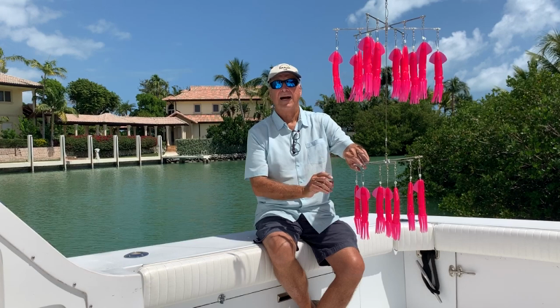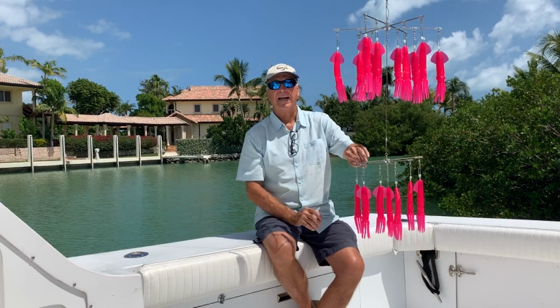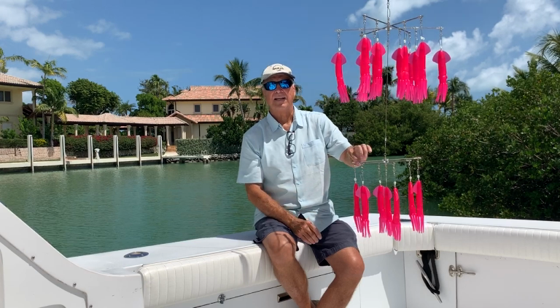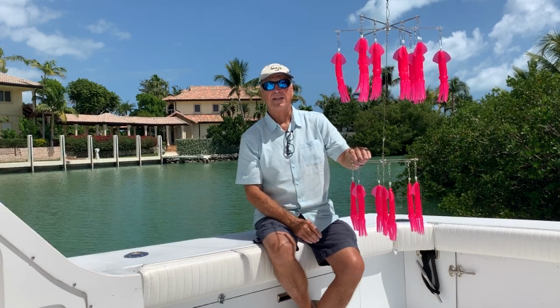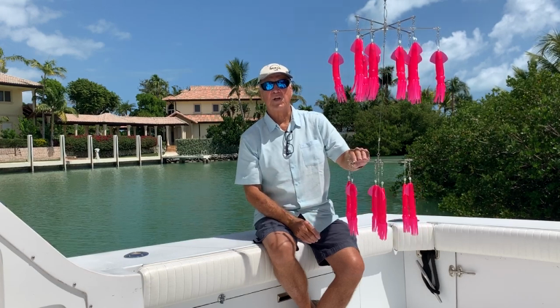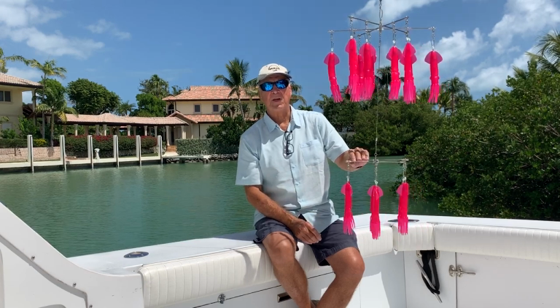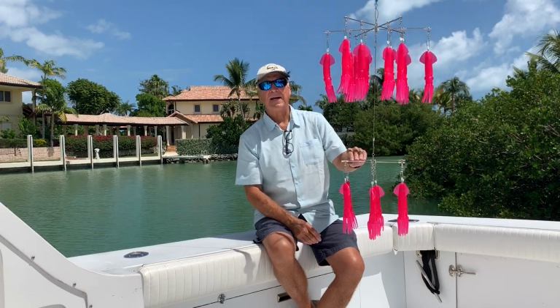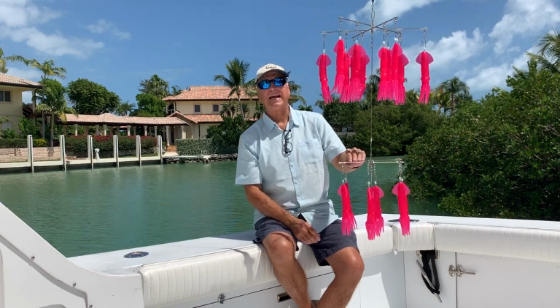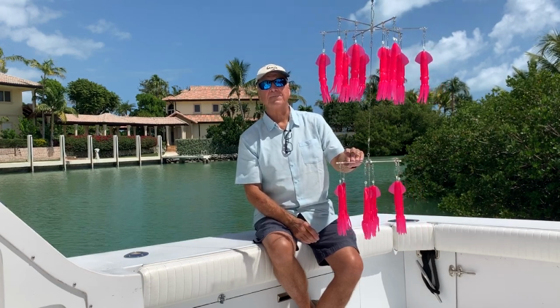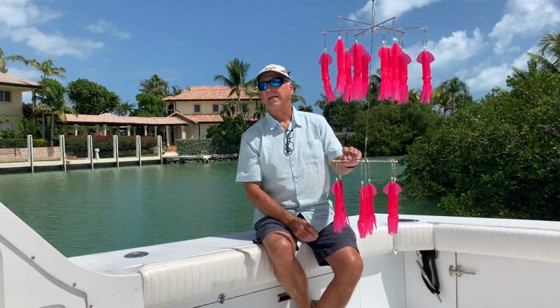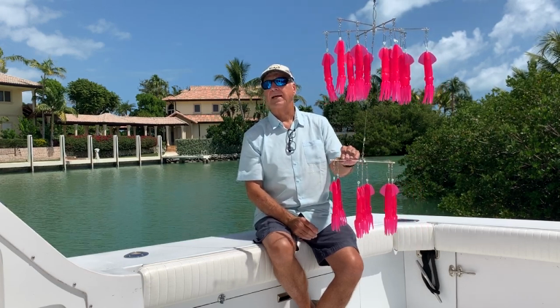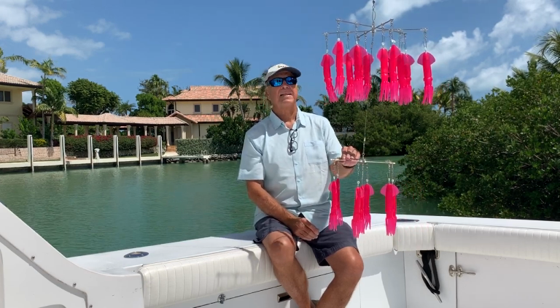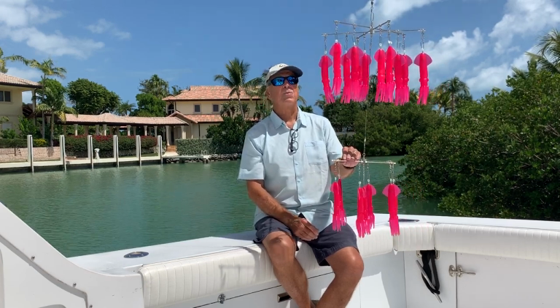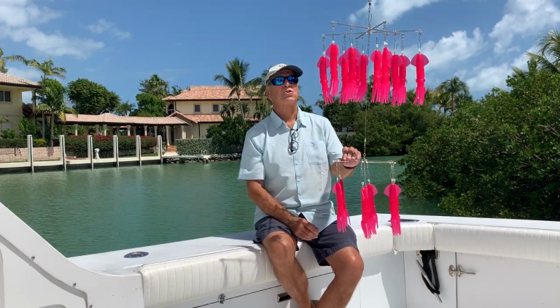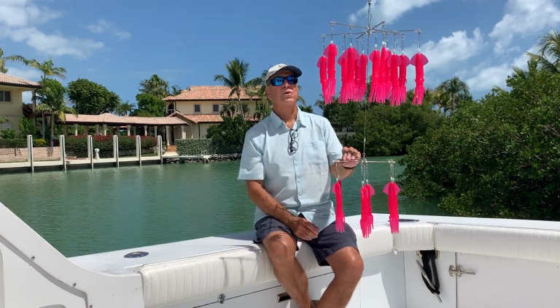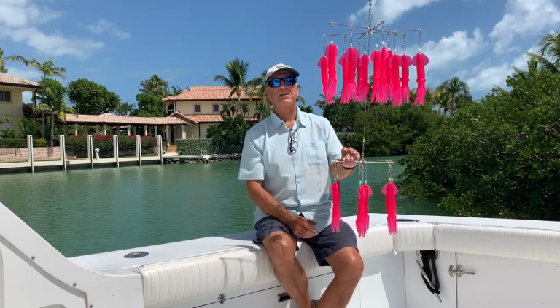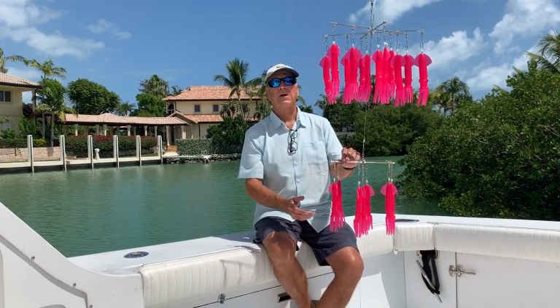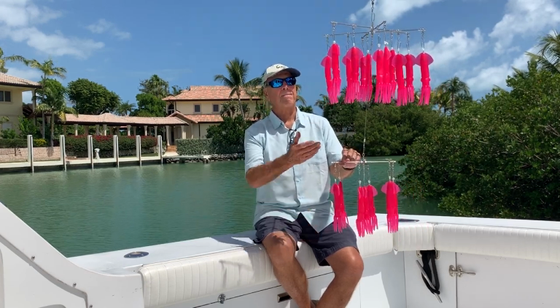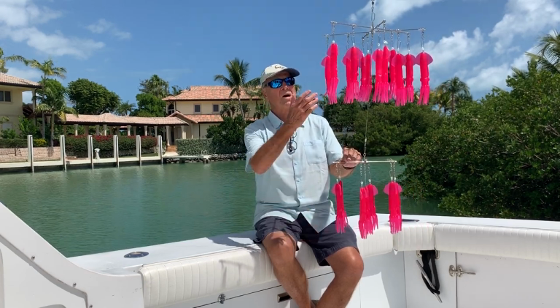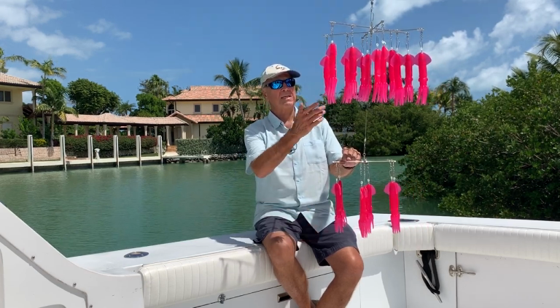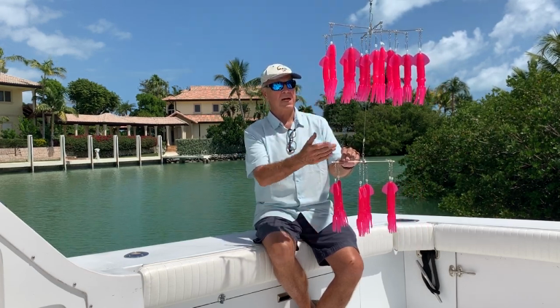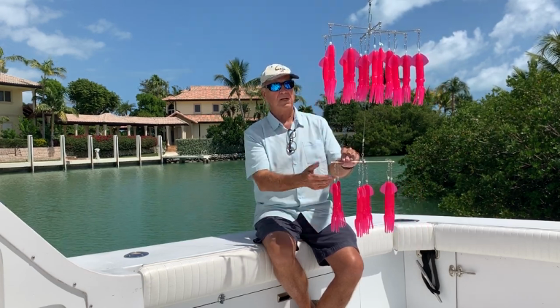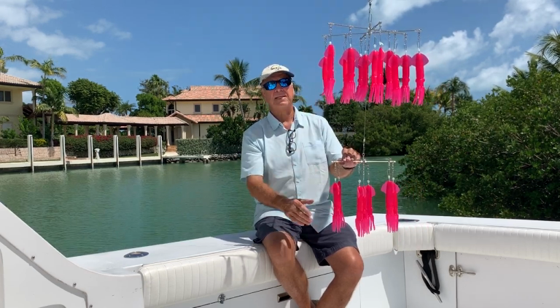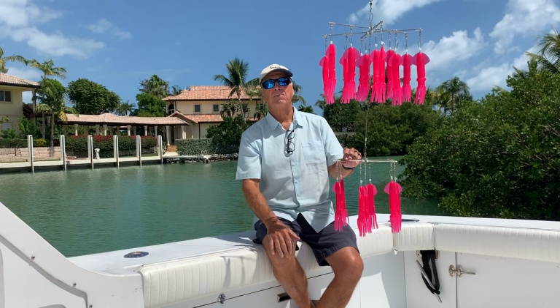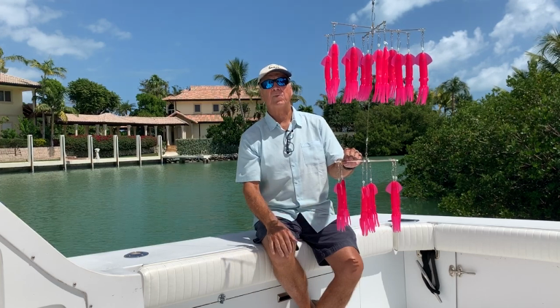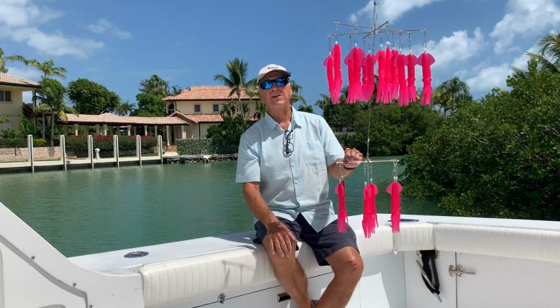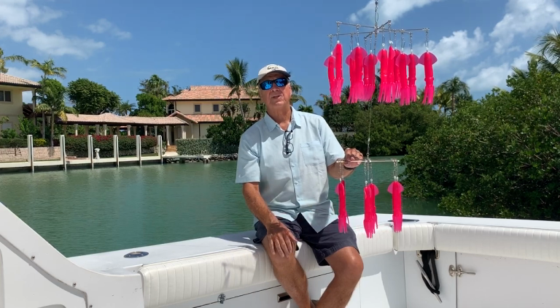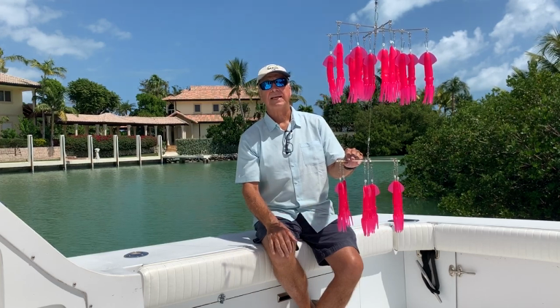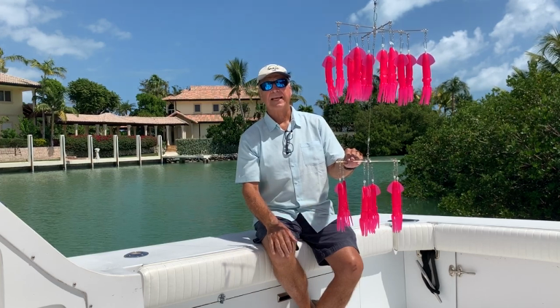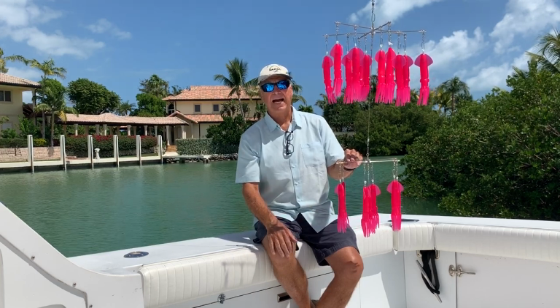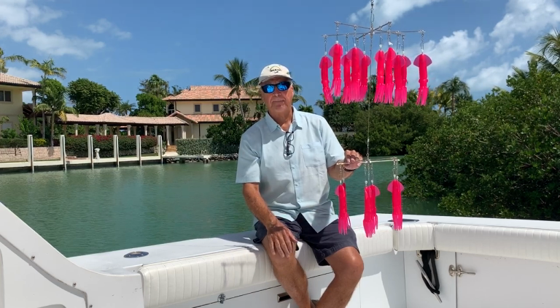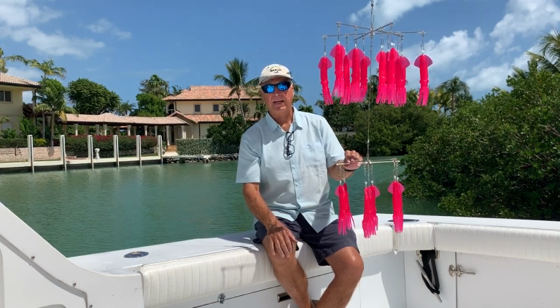Hi, Jerry with Eat My Tackle, and today we're showcasing our Marlin-Darlin Double Dredge in hot pink.